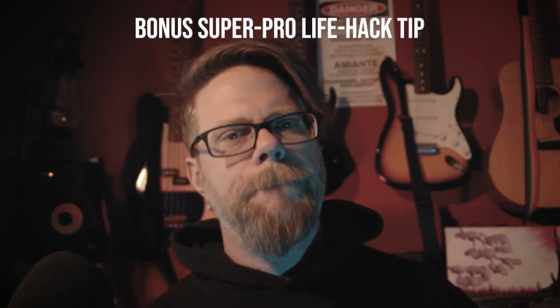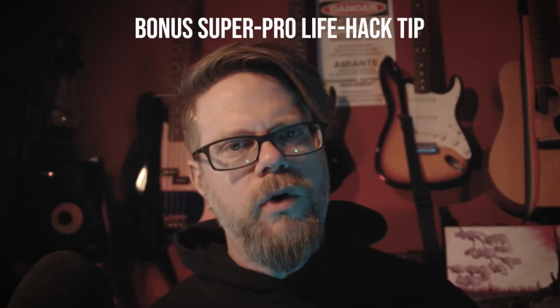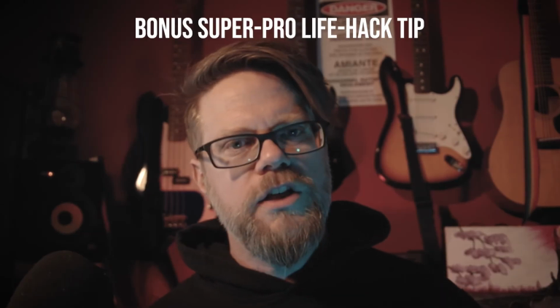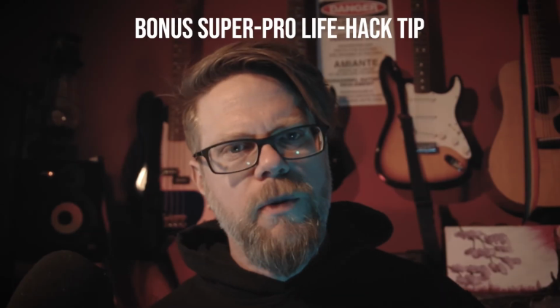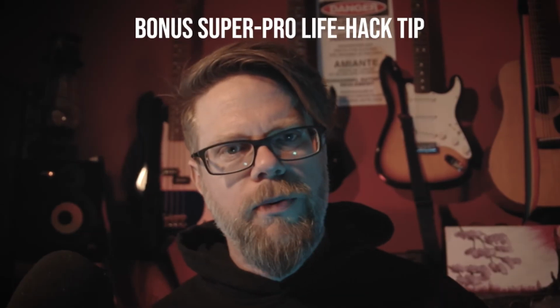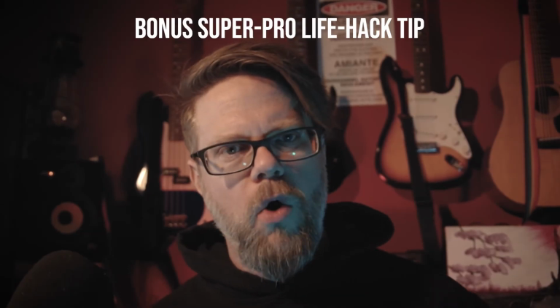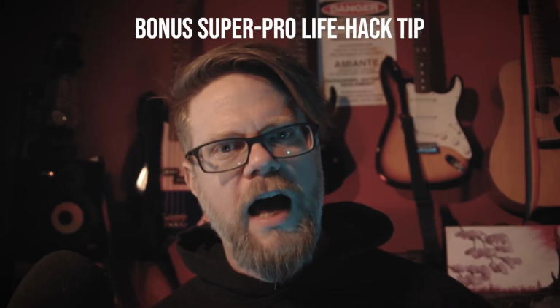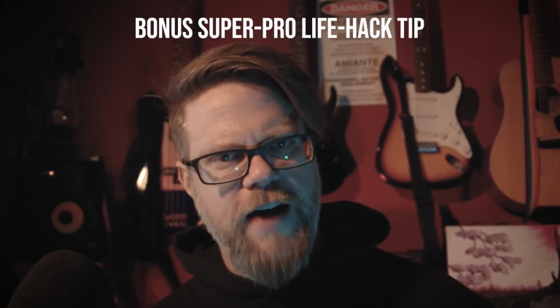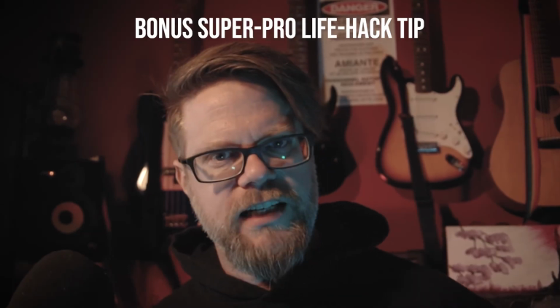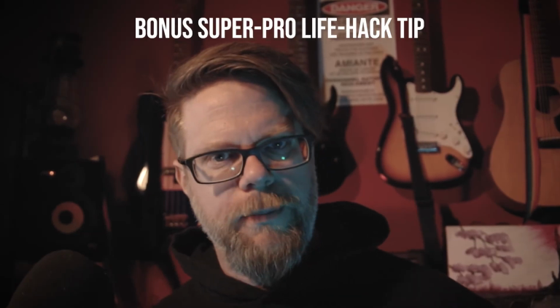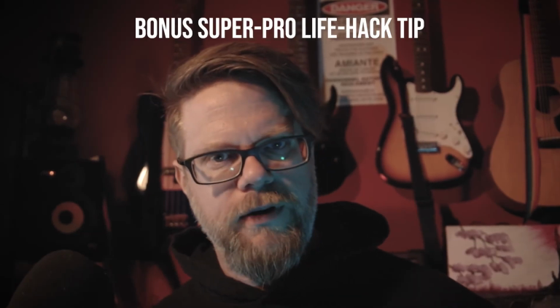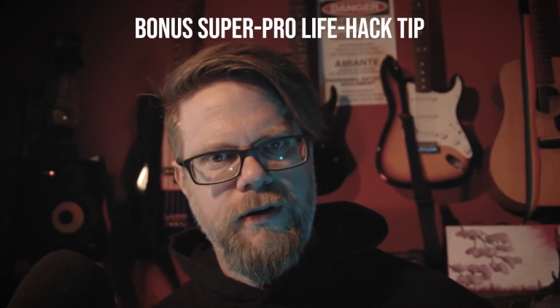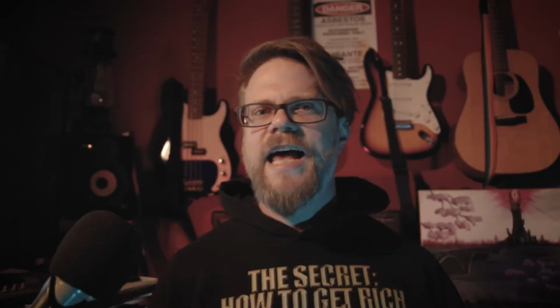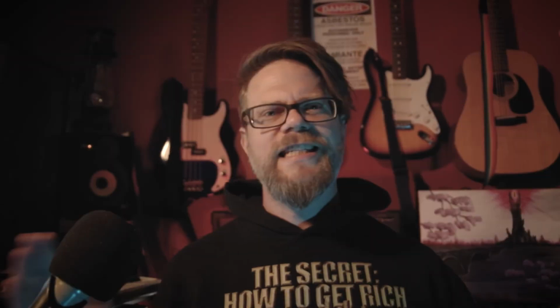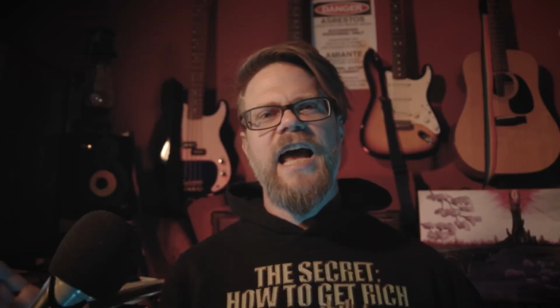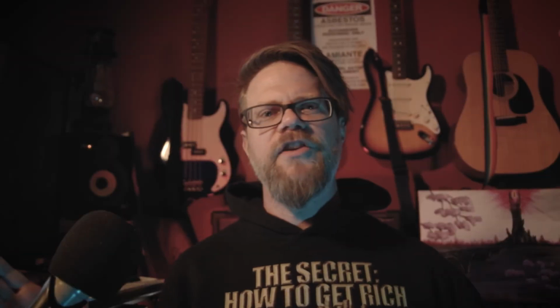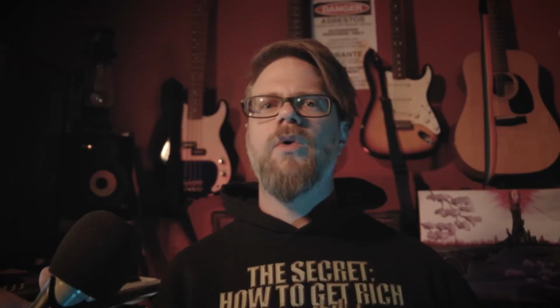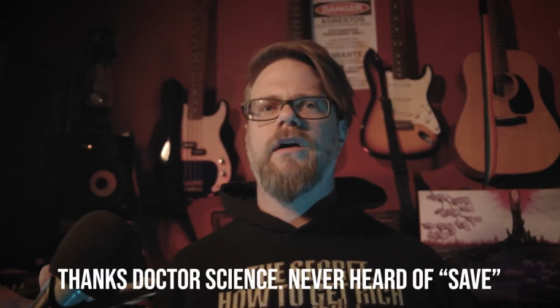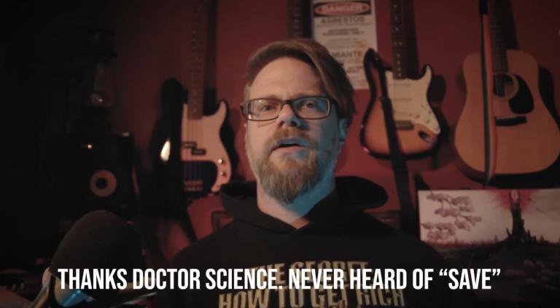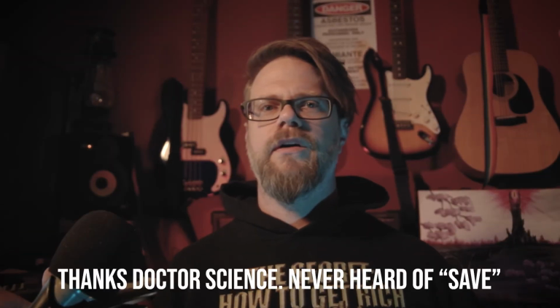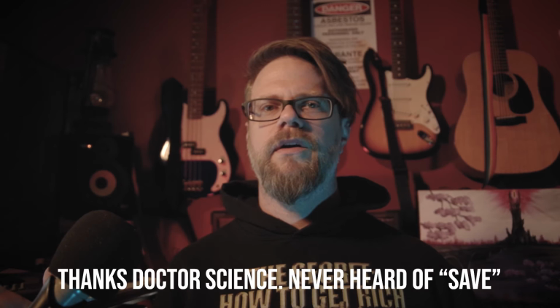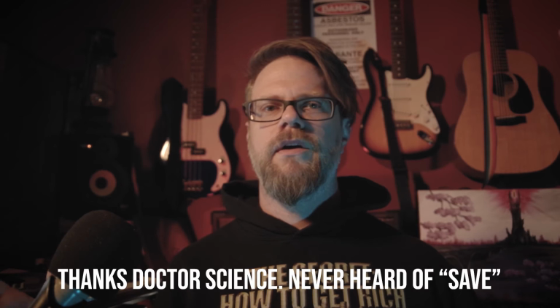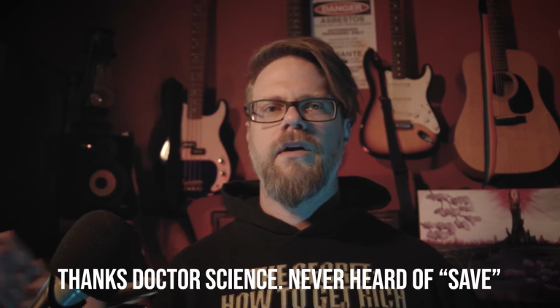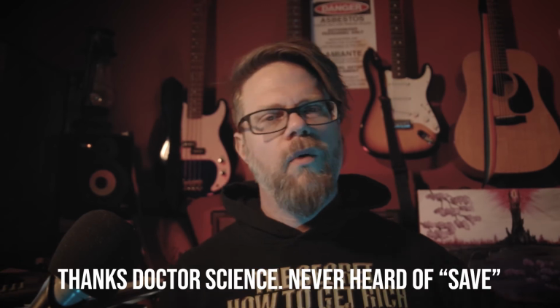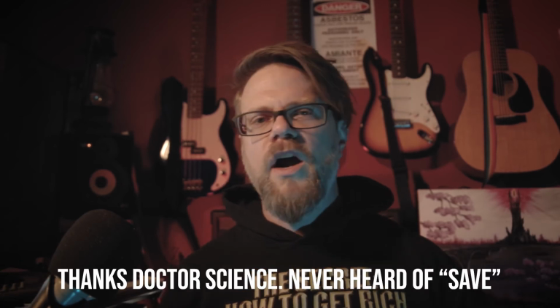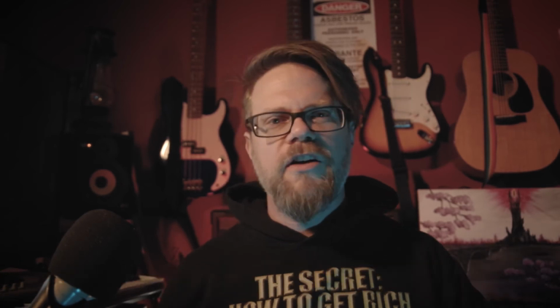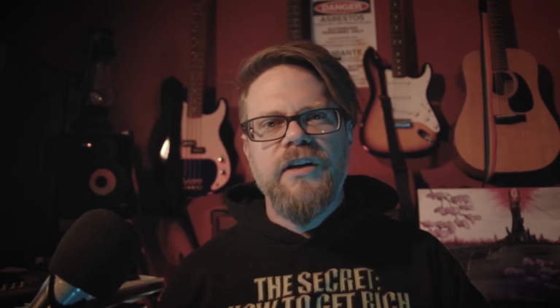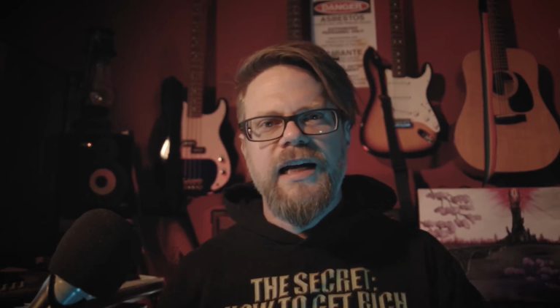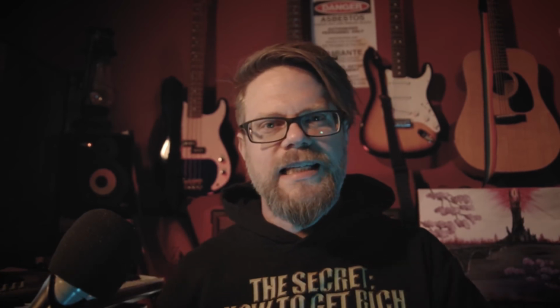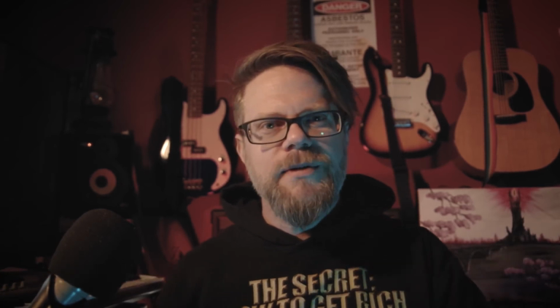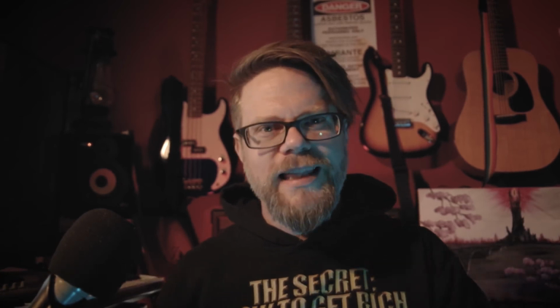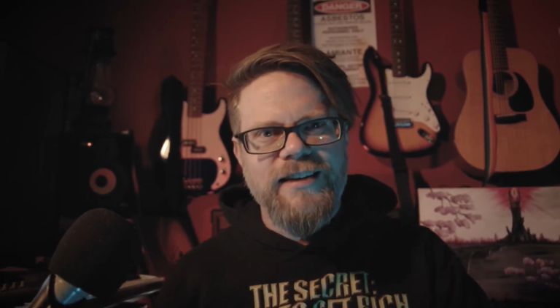Bonus super pro life hack tip: save your work. Where else are you going to get tips like this?